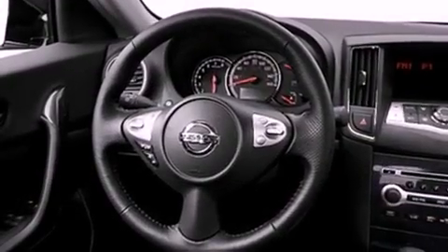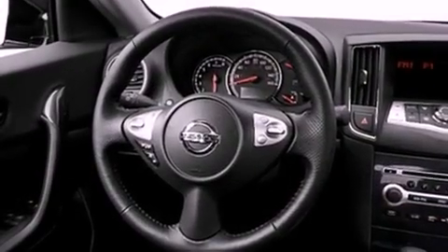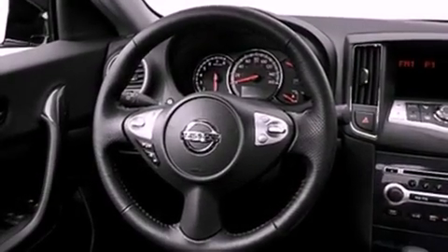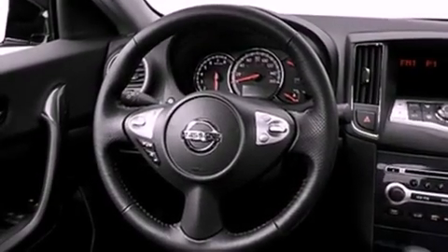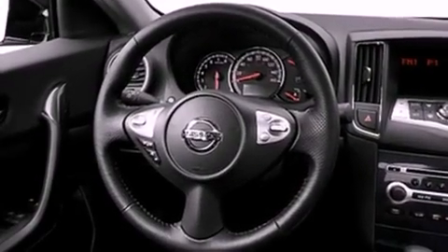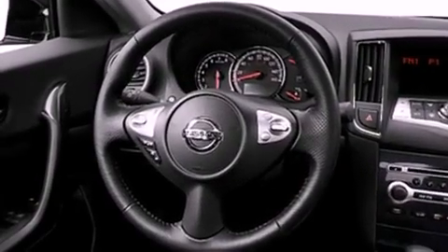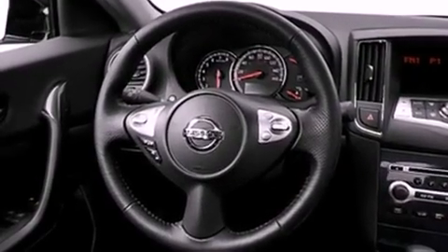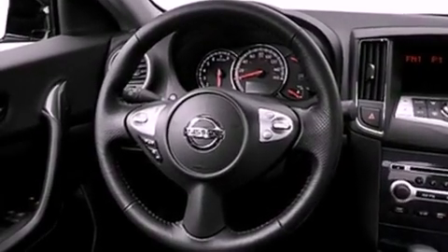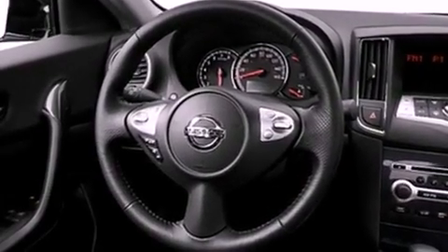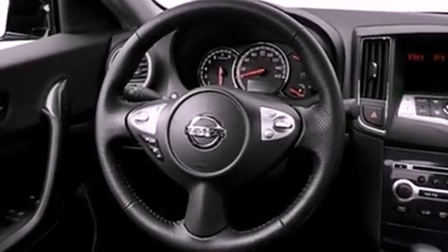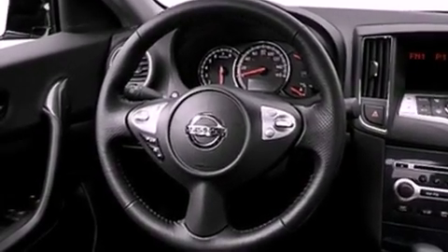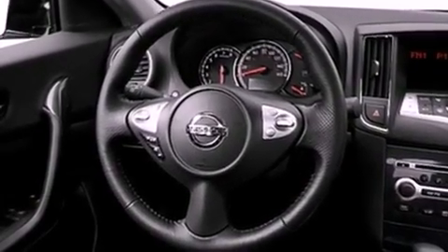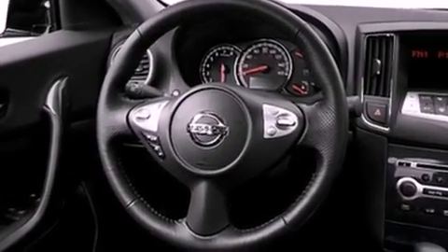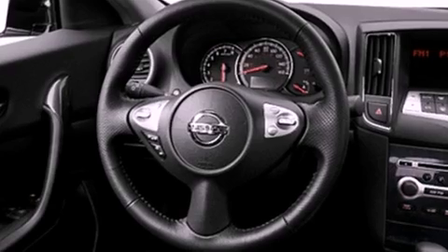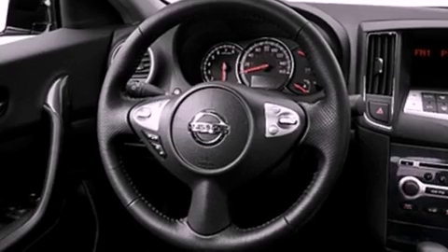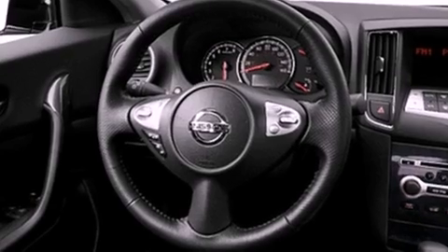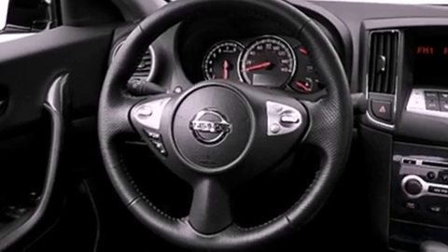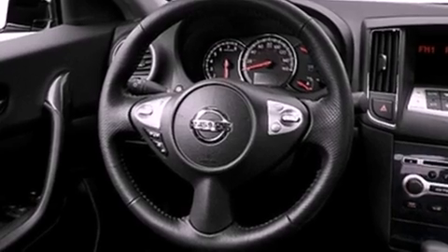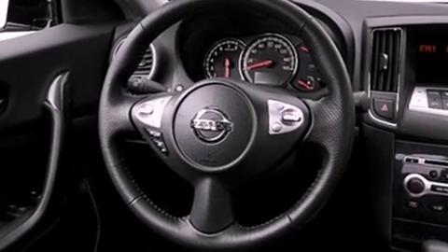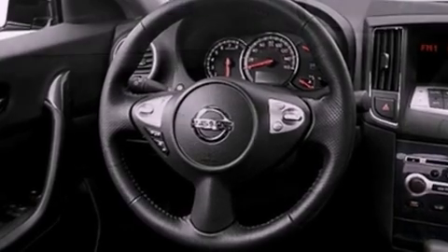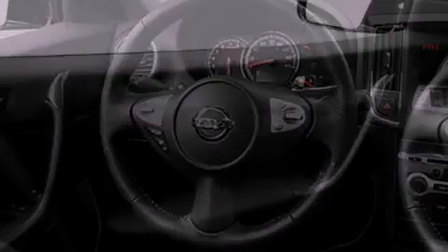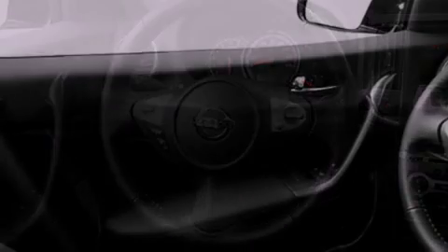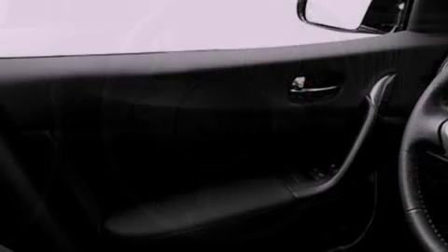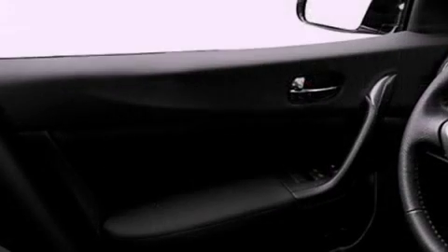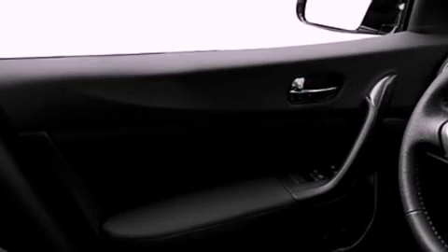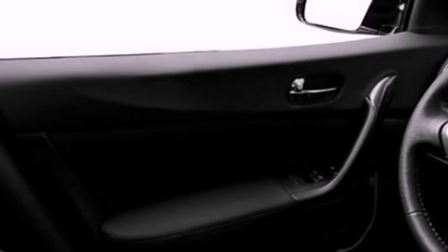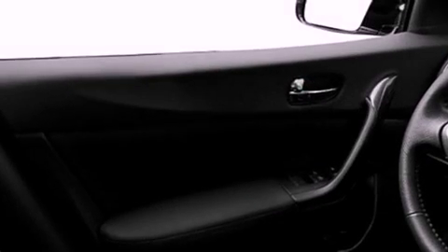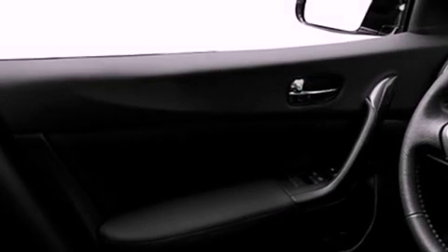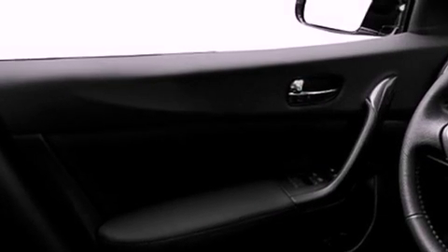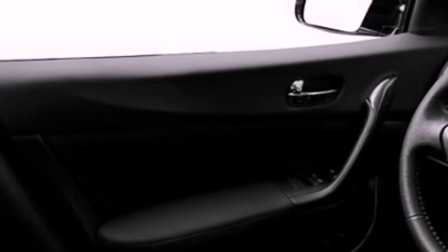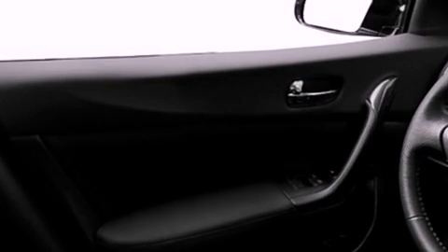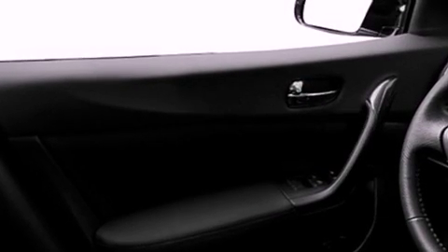Additional top features include a rear-view camera, a low-tire pressure indicator, aluminum wheels, and xenon headlights.